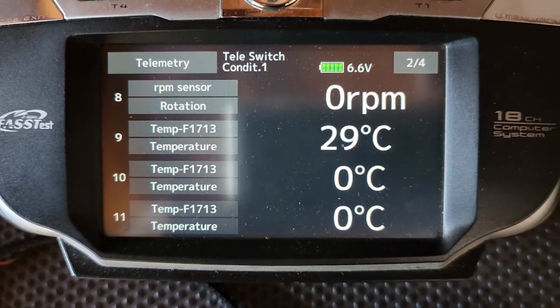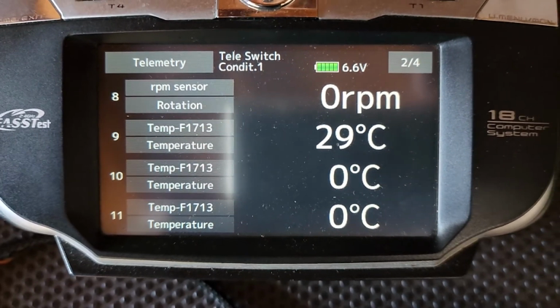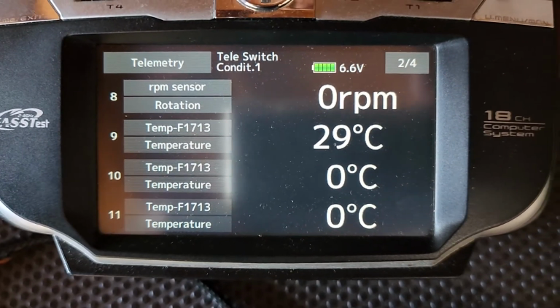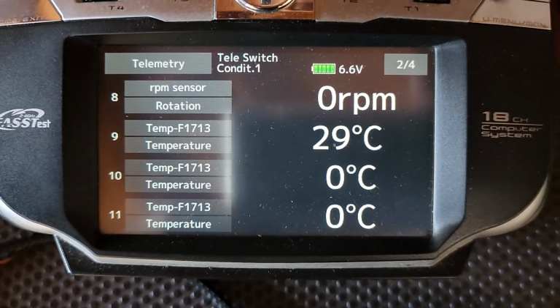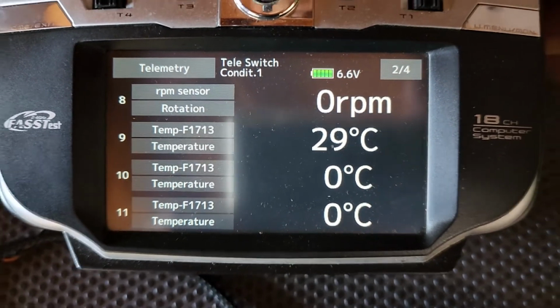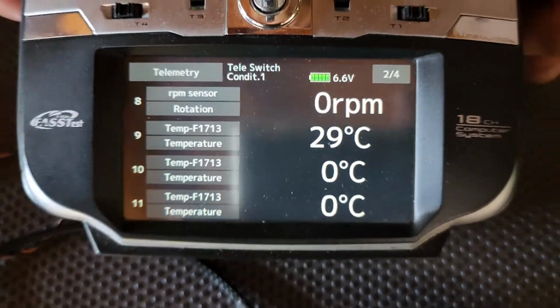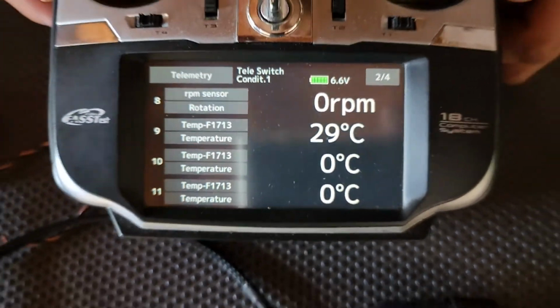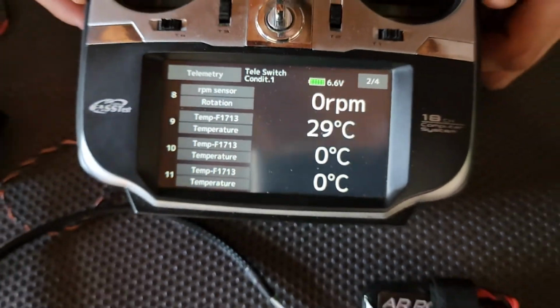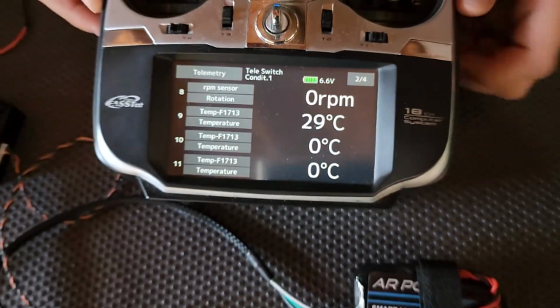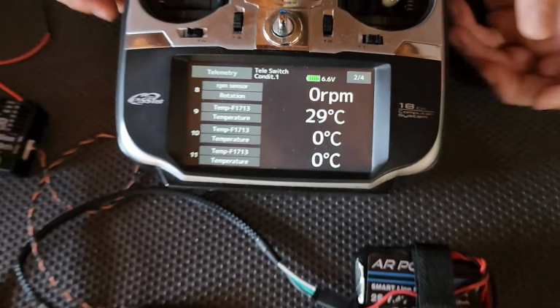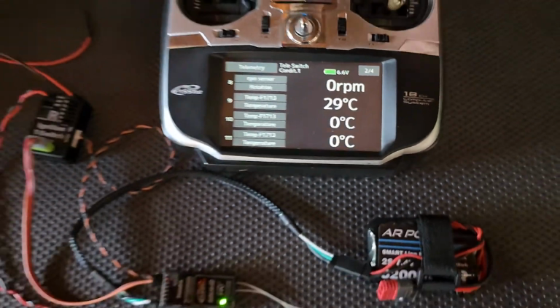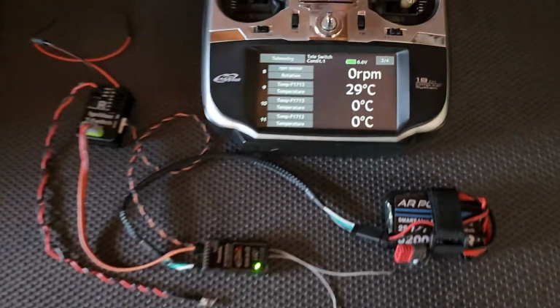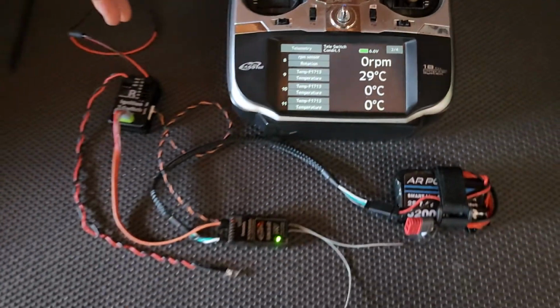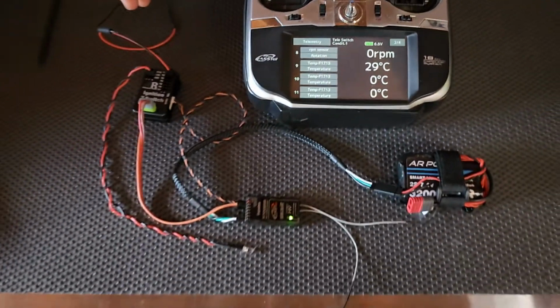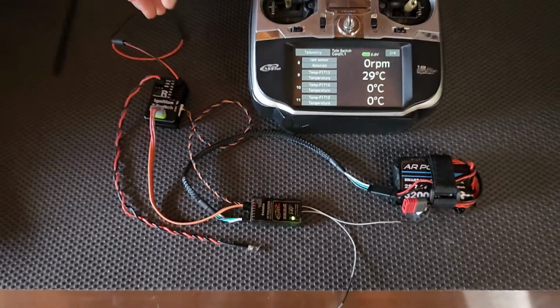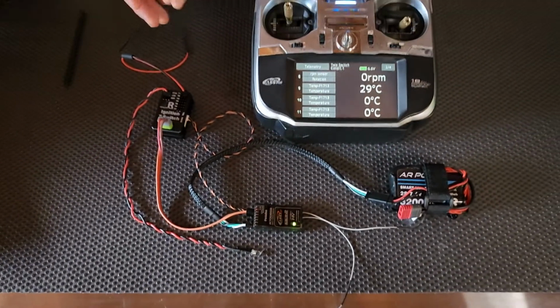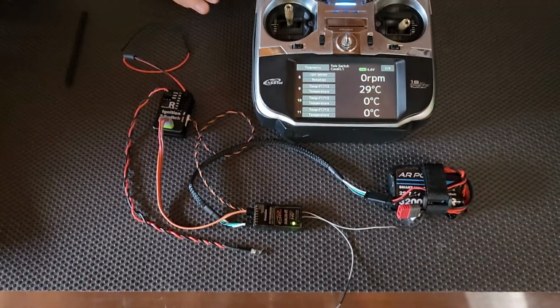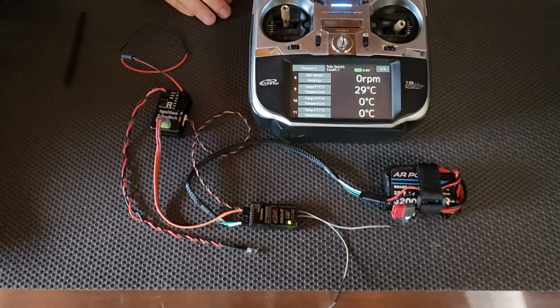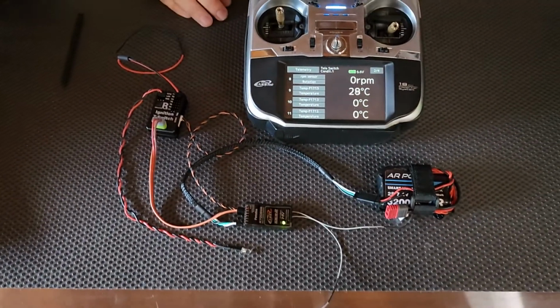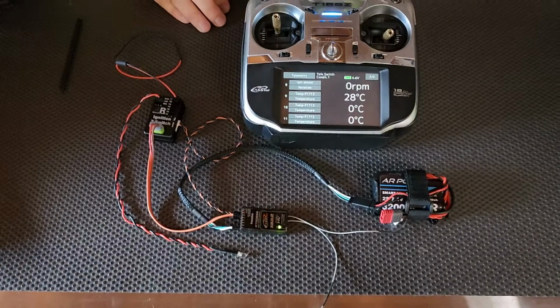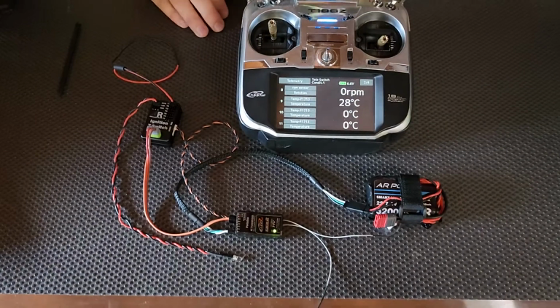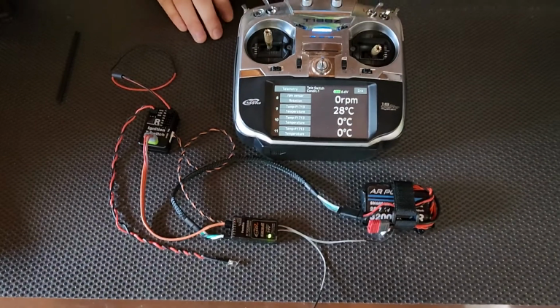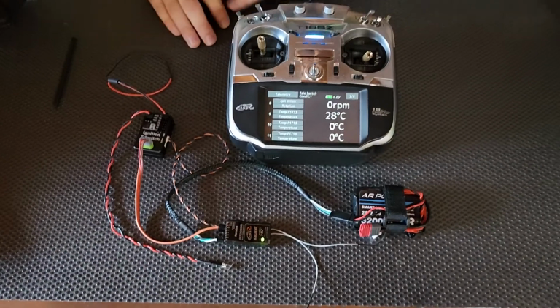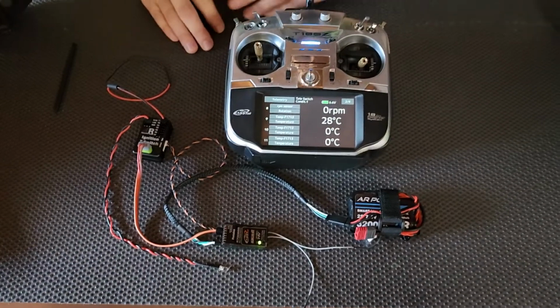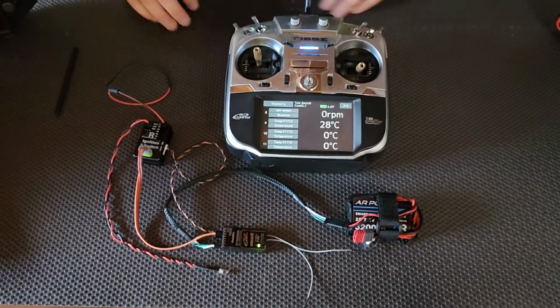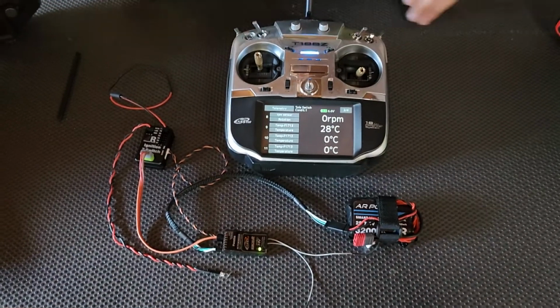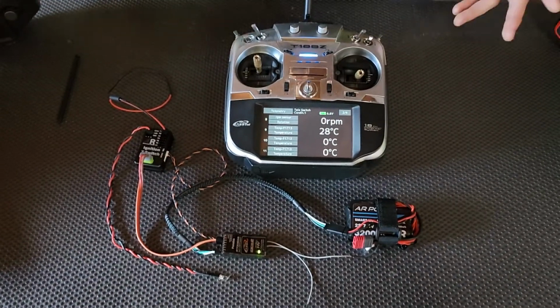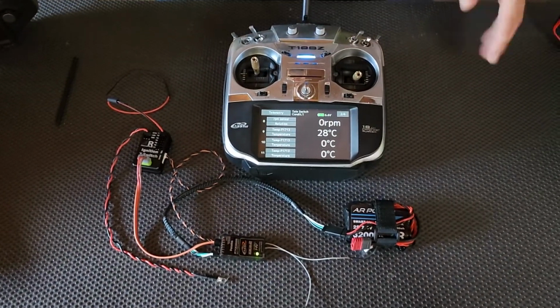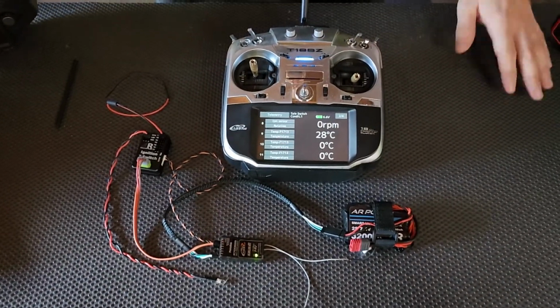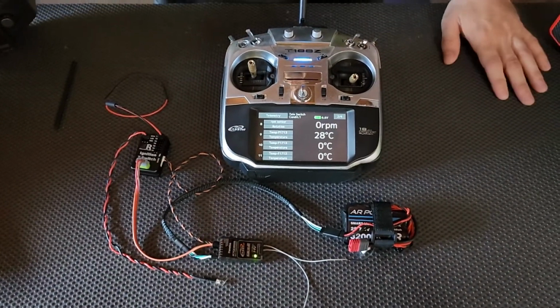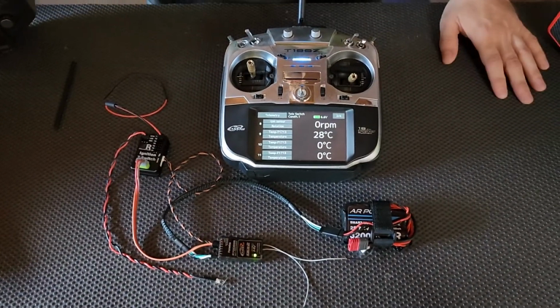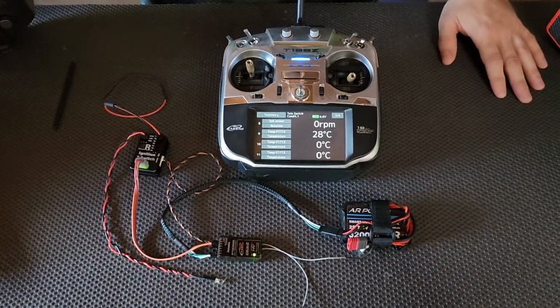It's really that simple to connect up the ignition T-switch to your Futaba radio. Stay tuned for more videos.